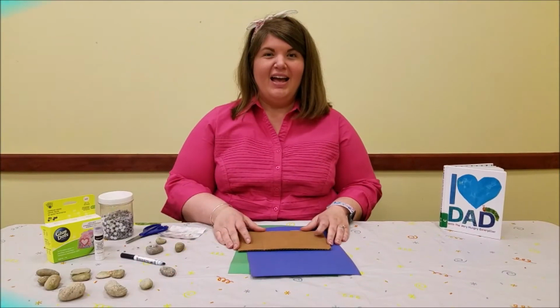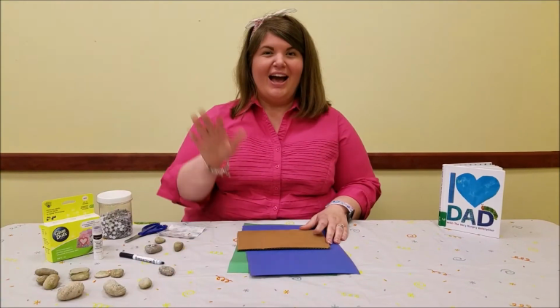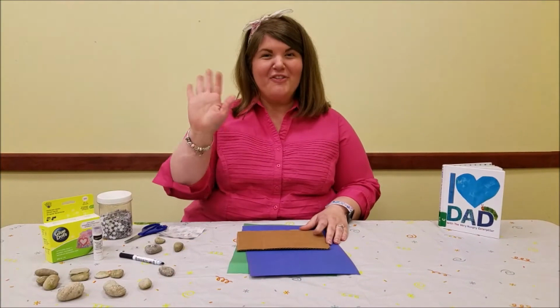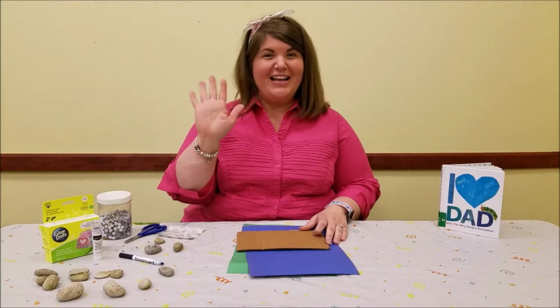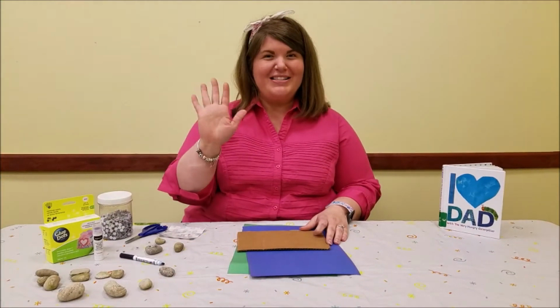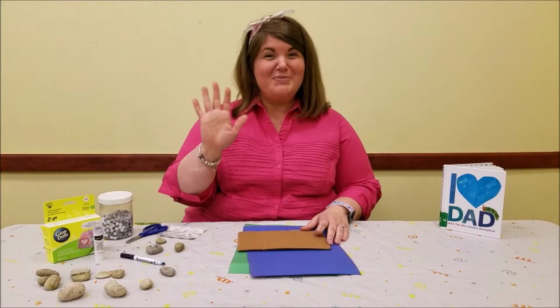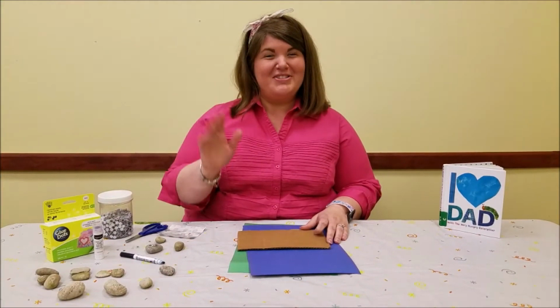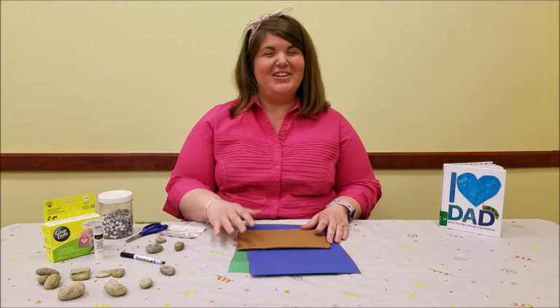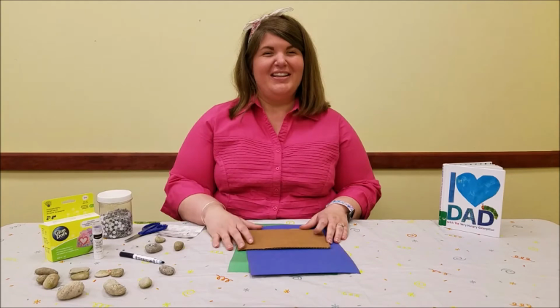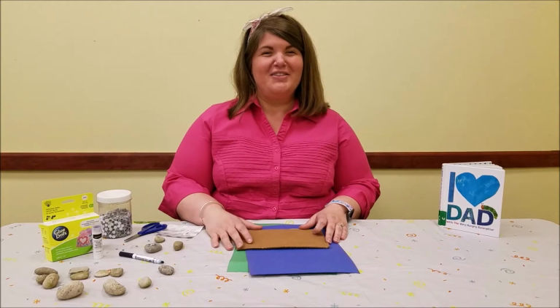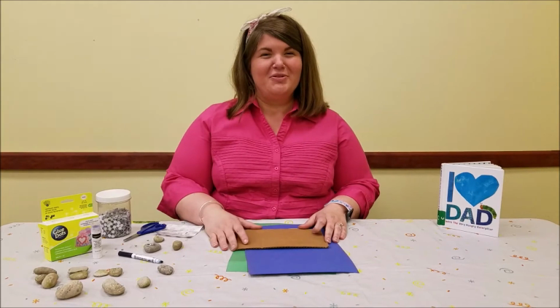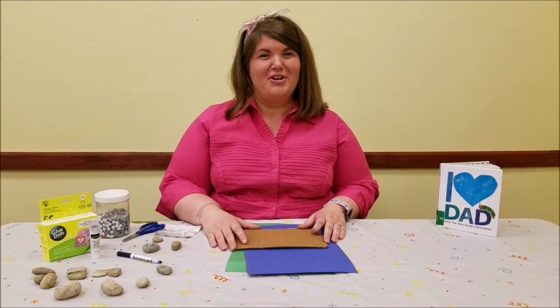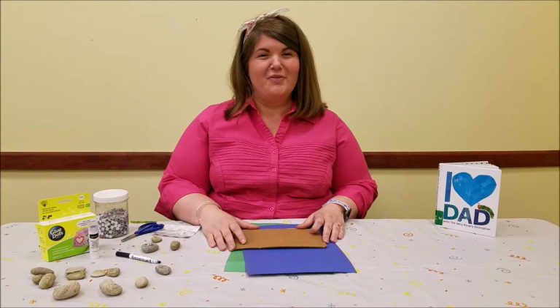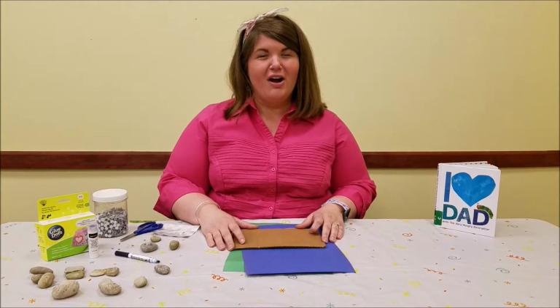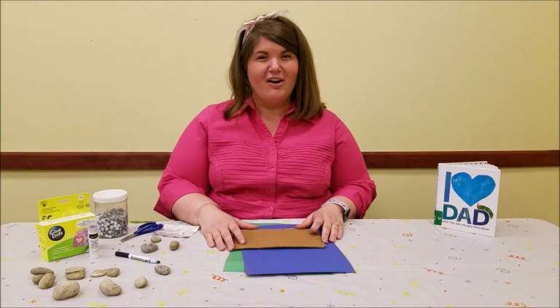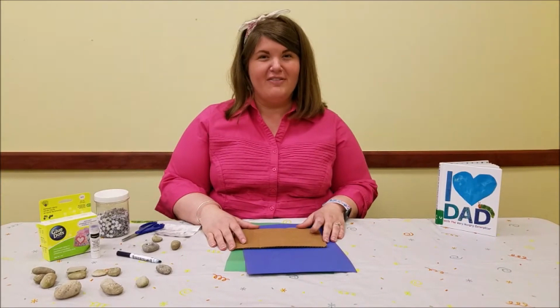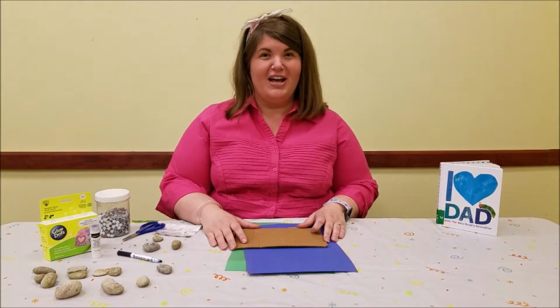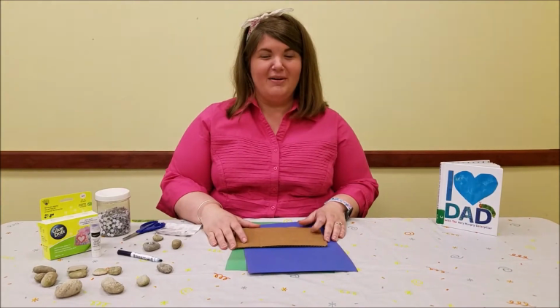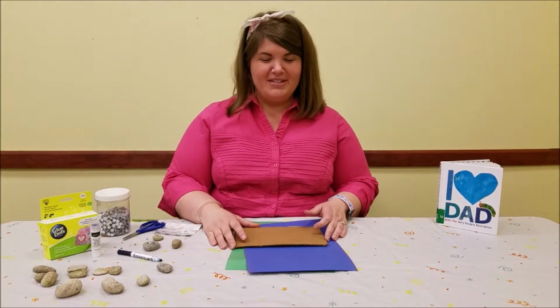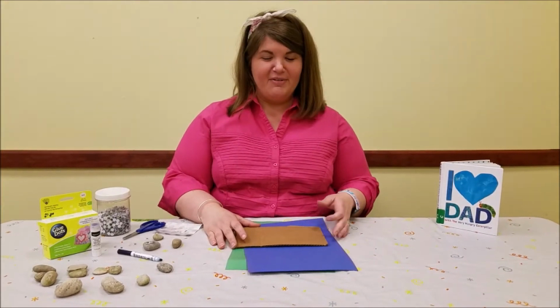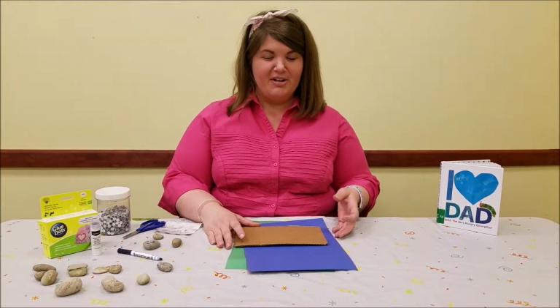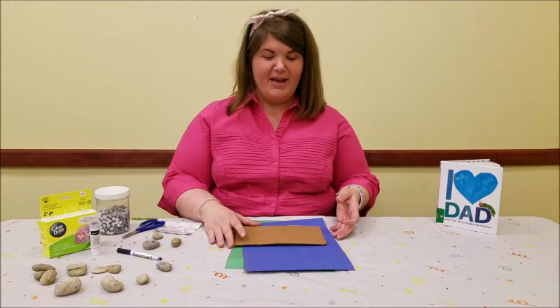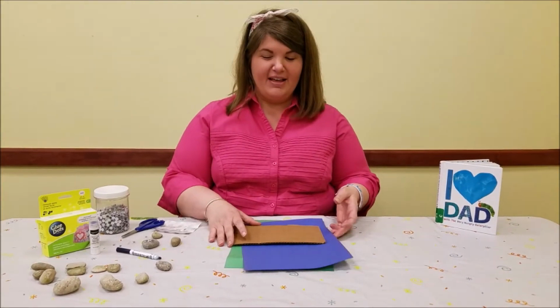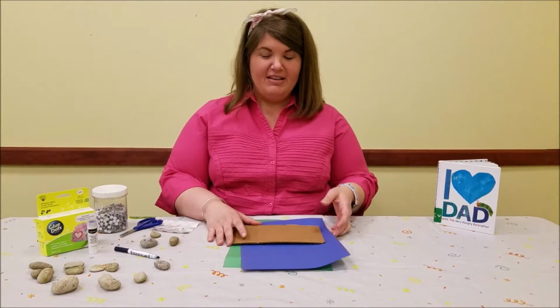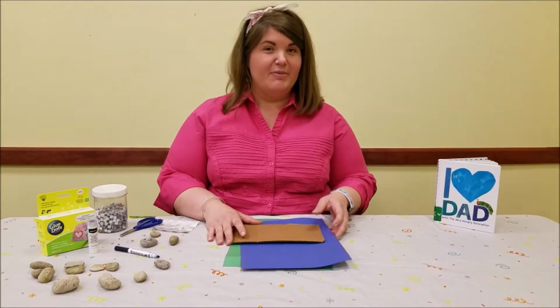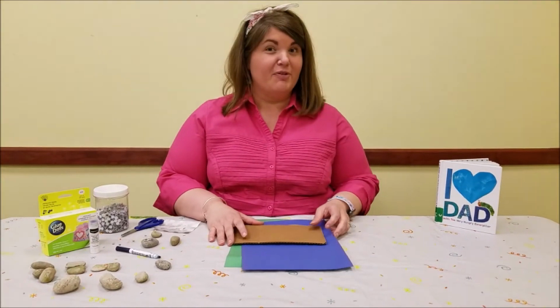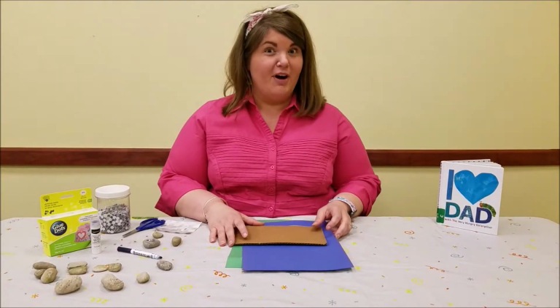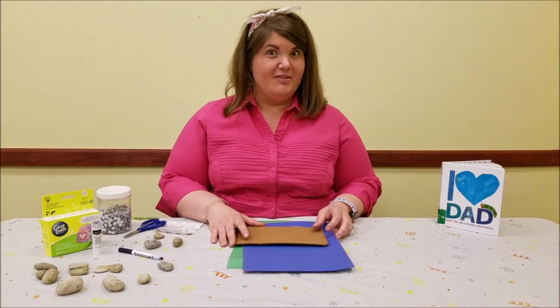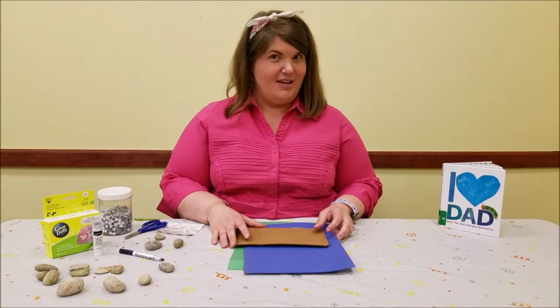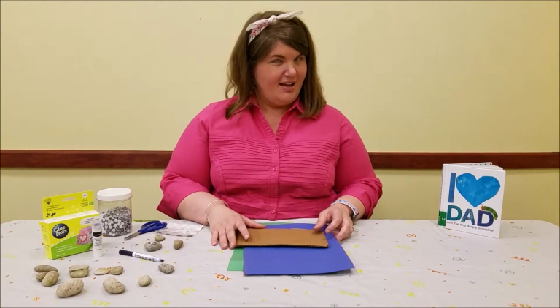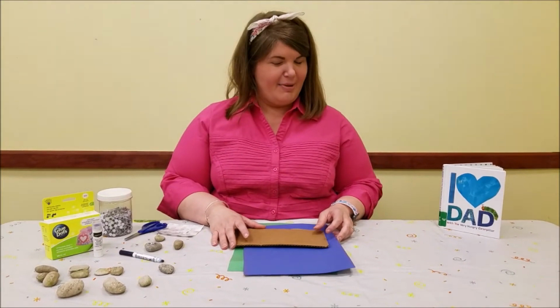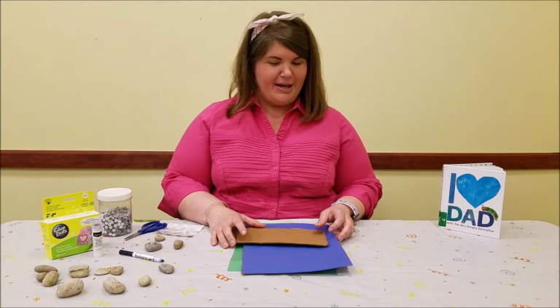Hi friends, it's Ms. Jillian. Thanks for returning for our craft time. Today we're going to make something for Father's Day coming up.